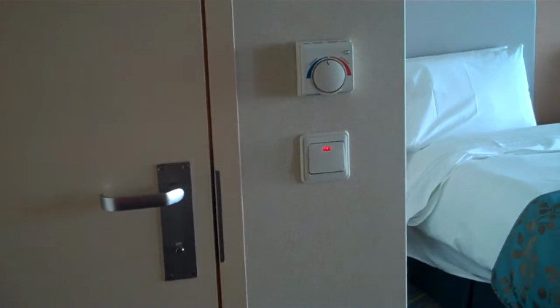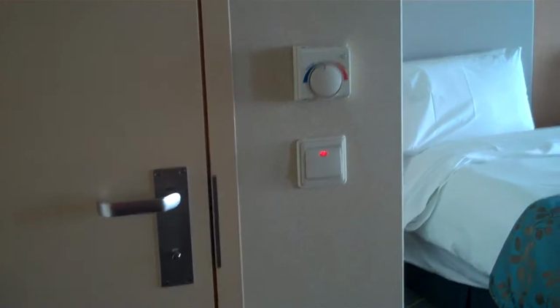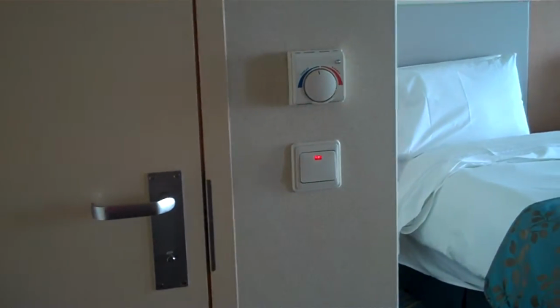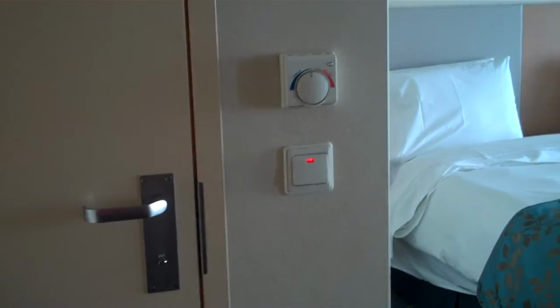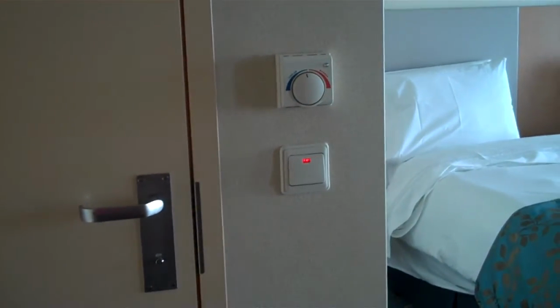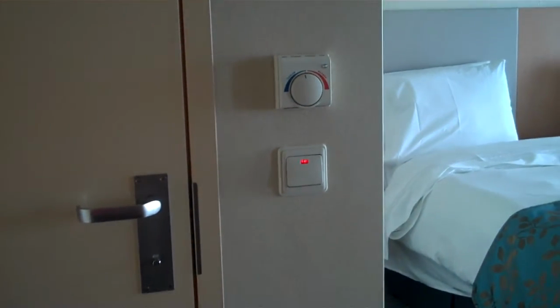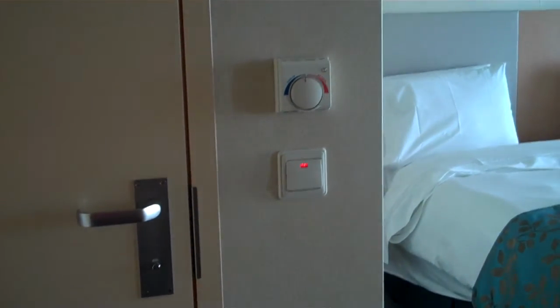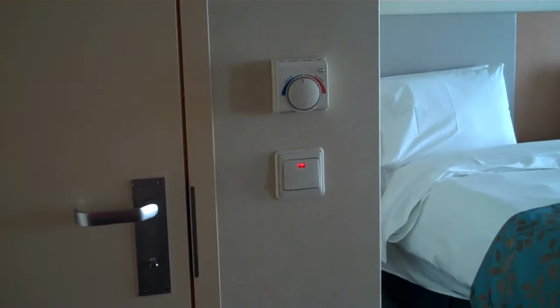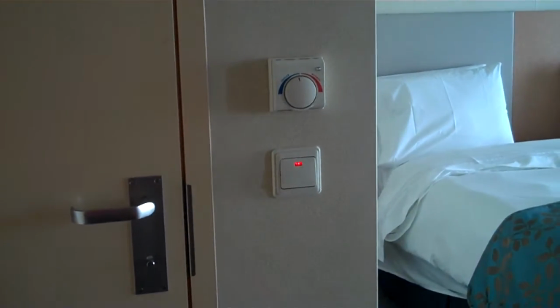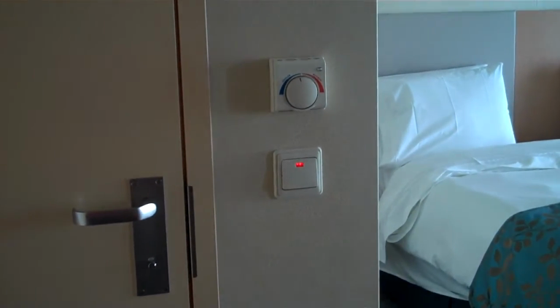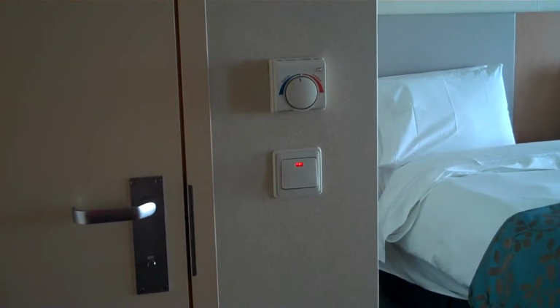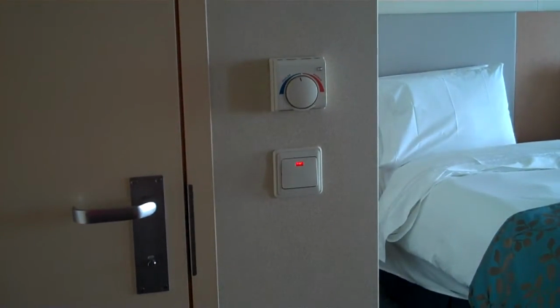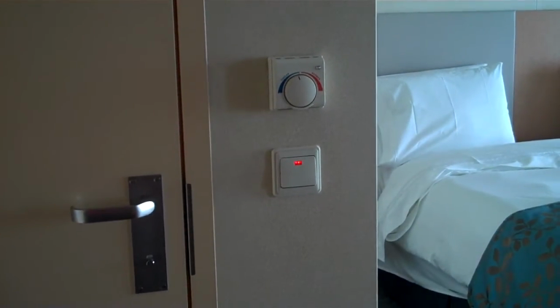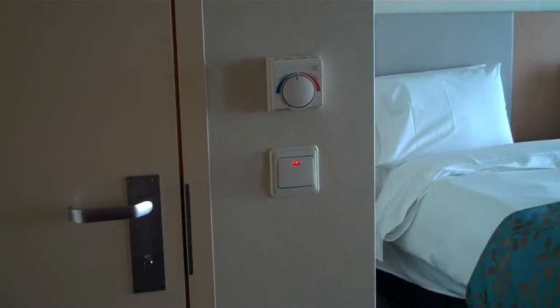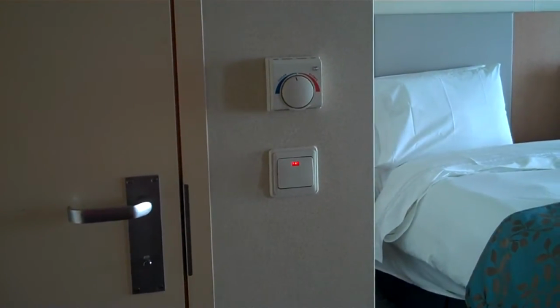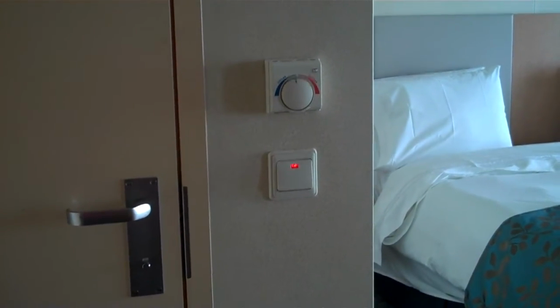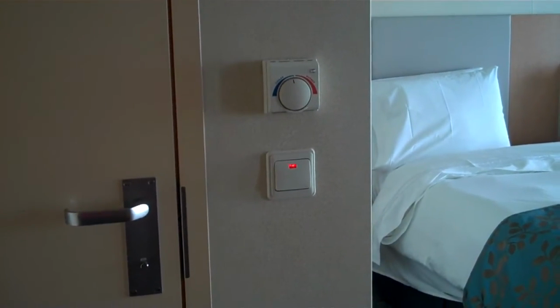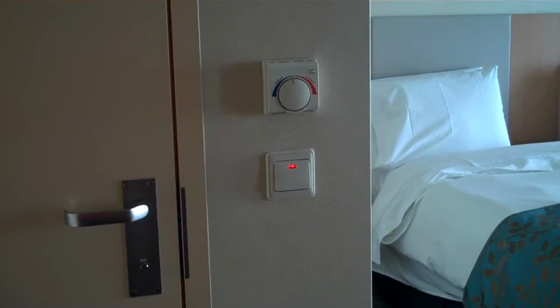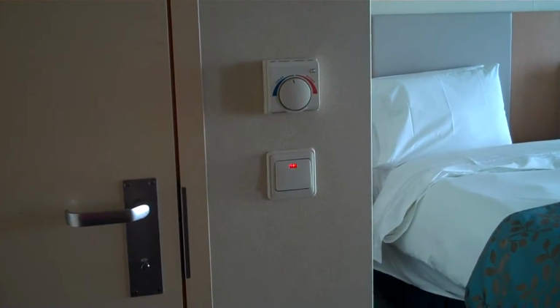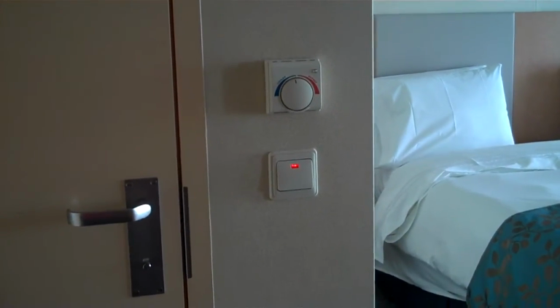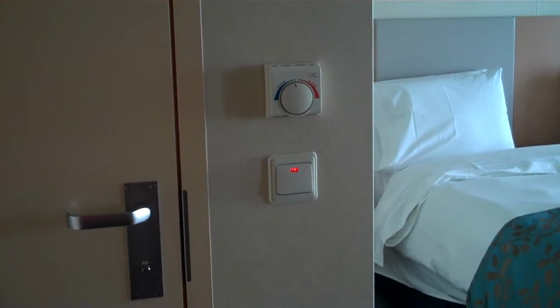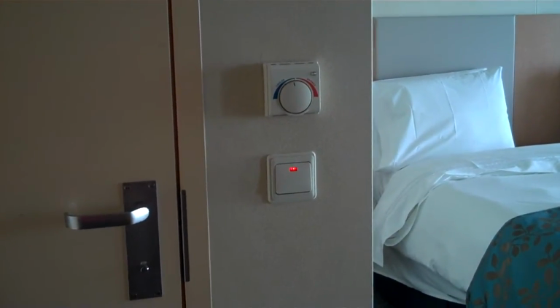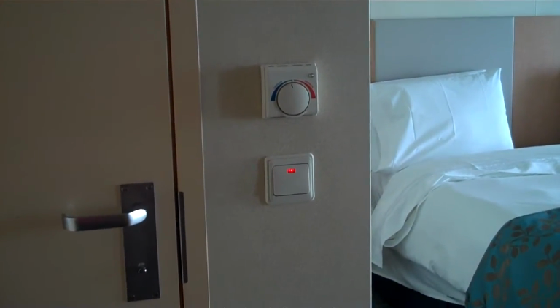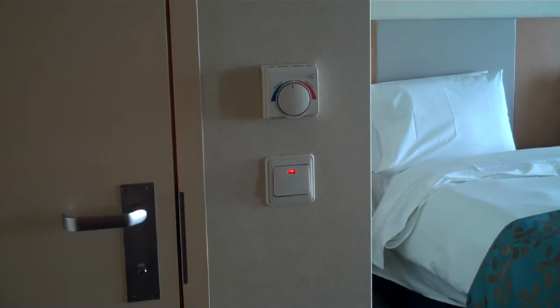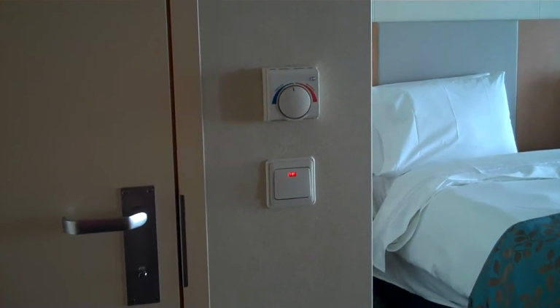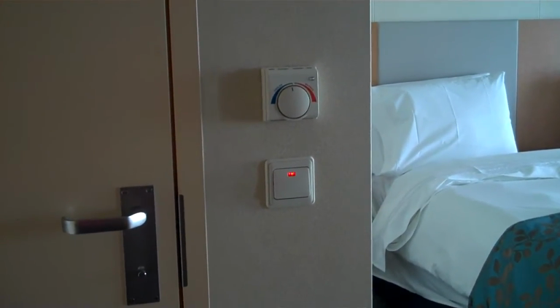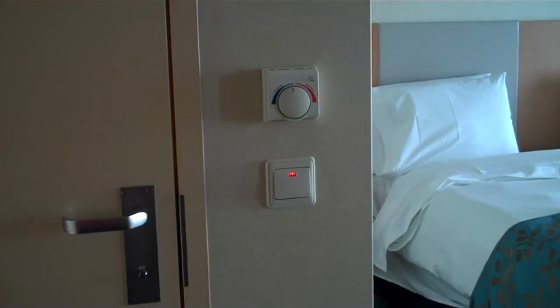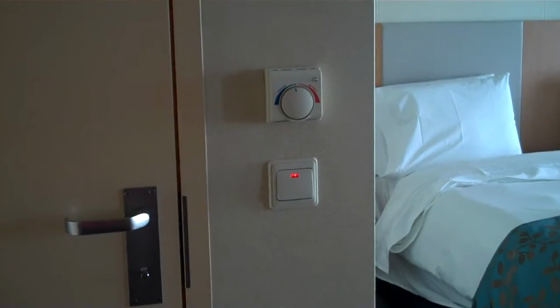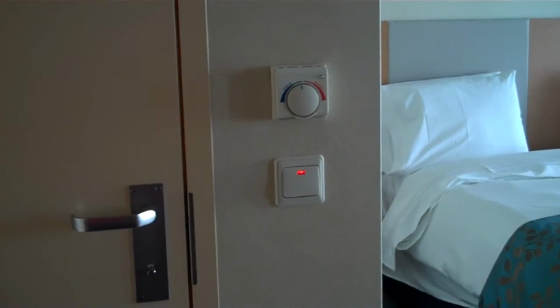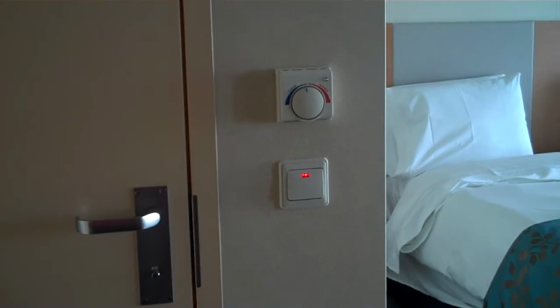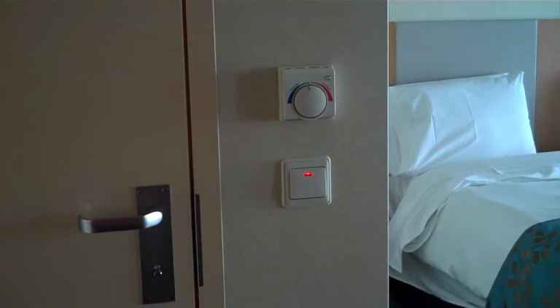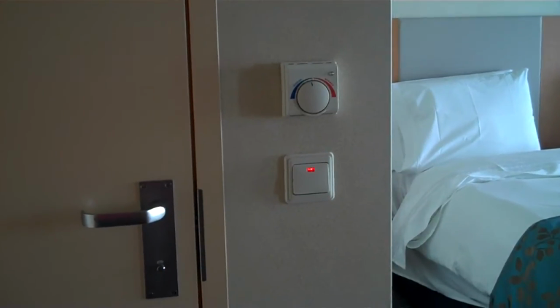We have a nice low thermostat right above the light switch for the bathroom.